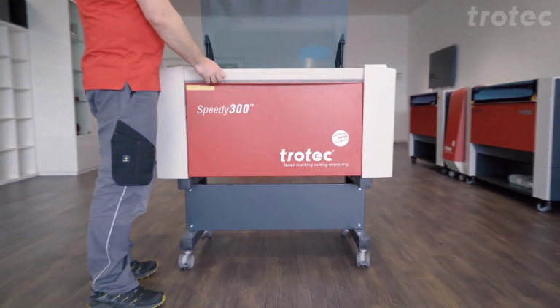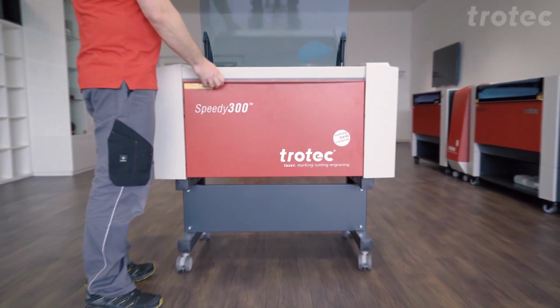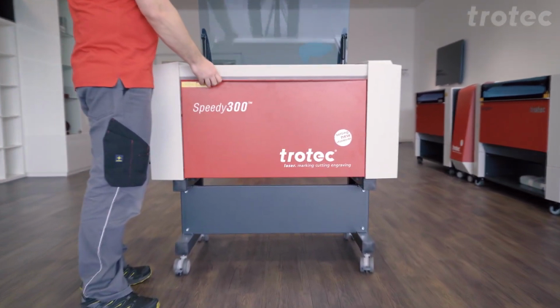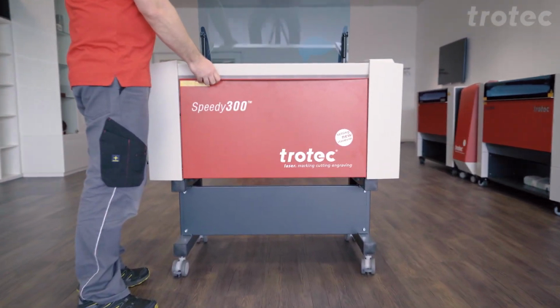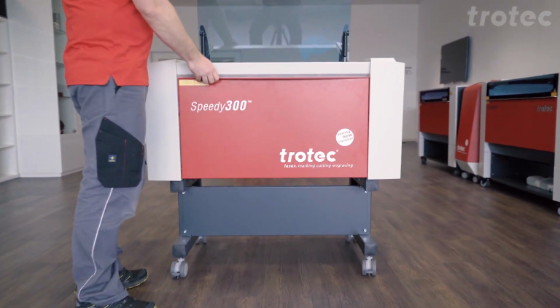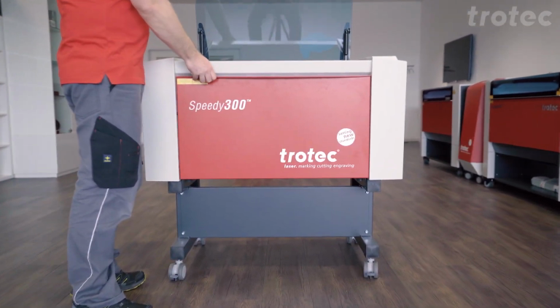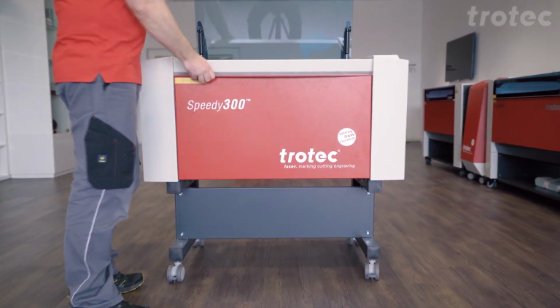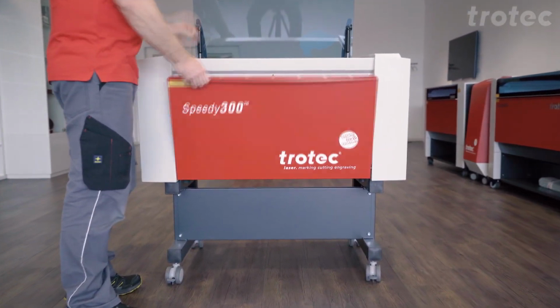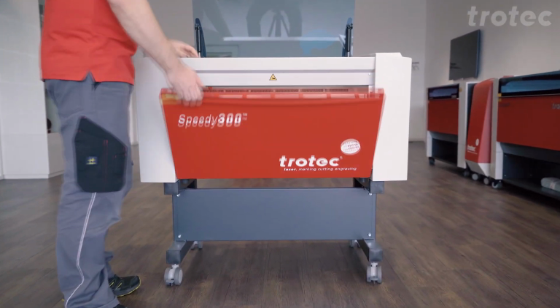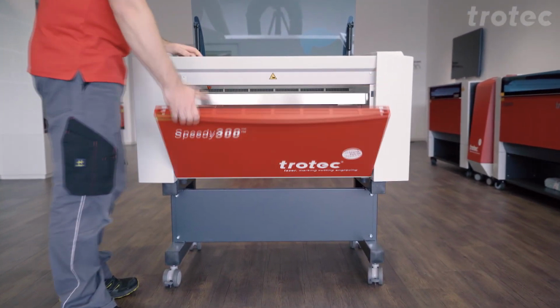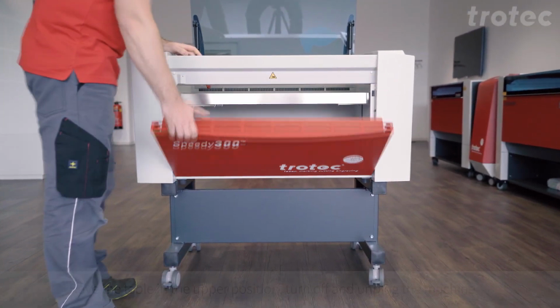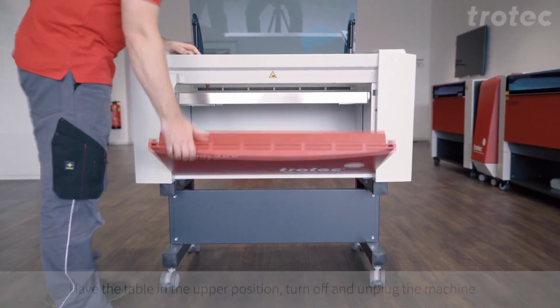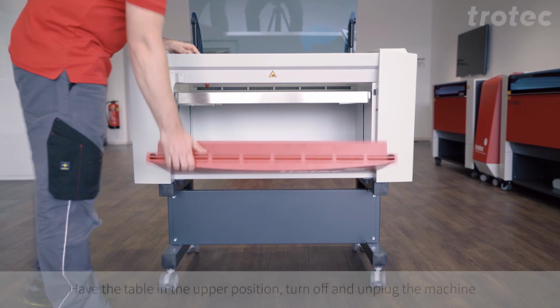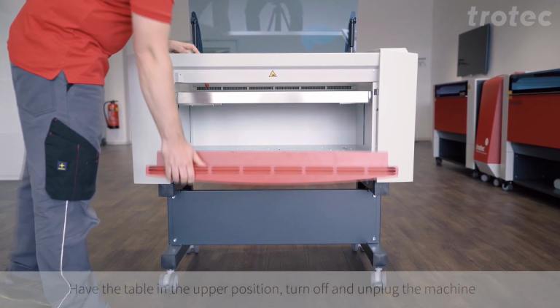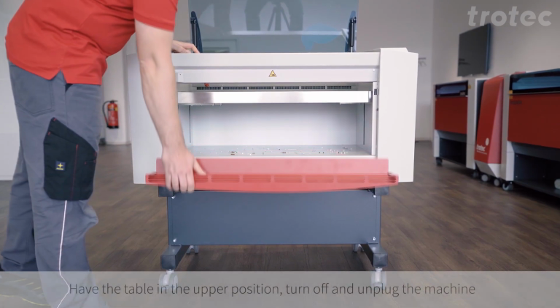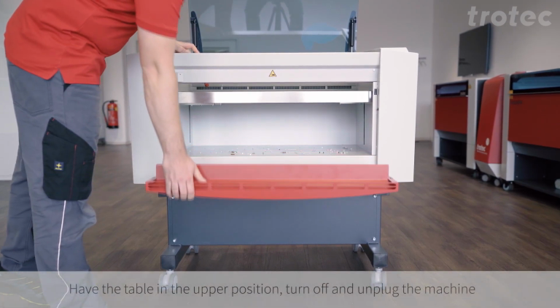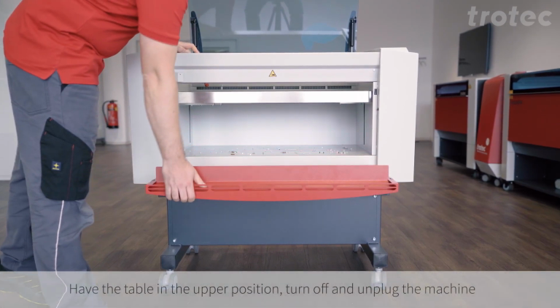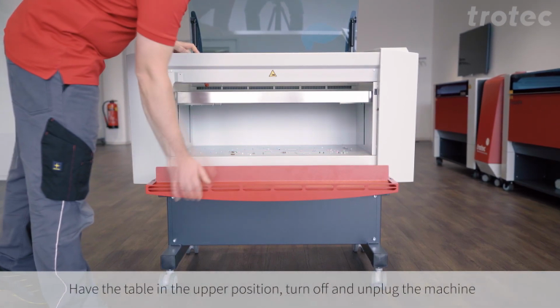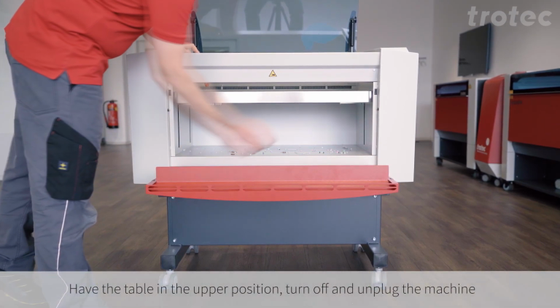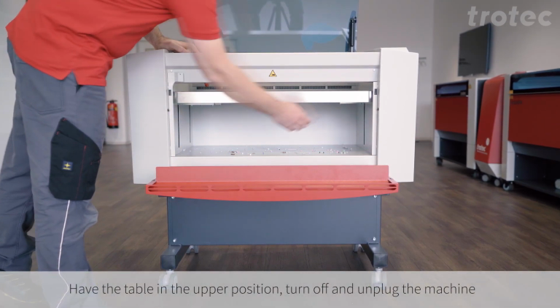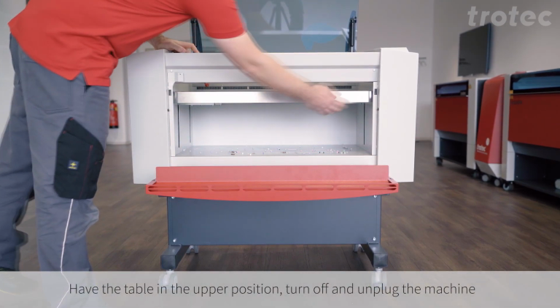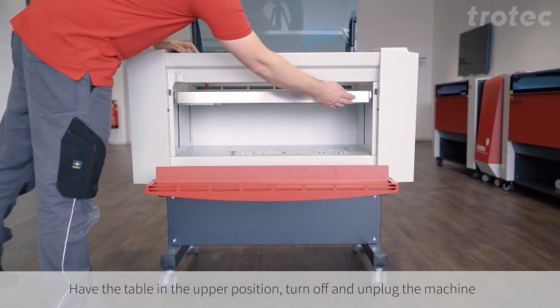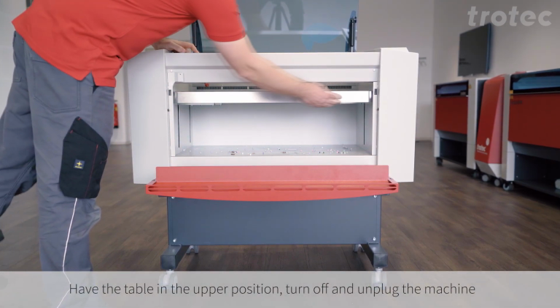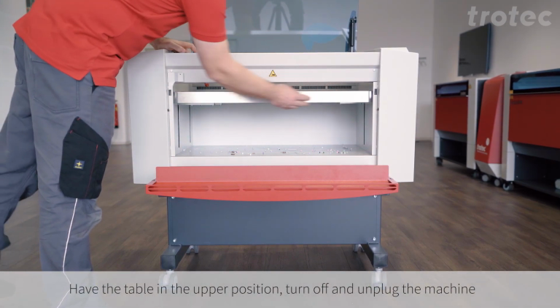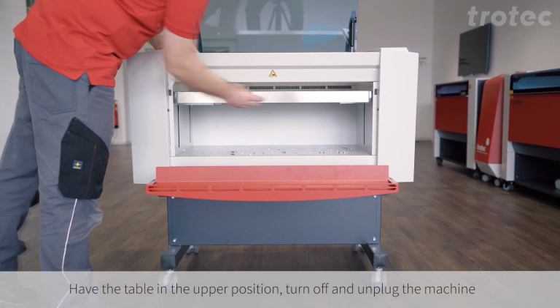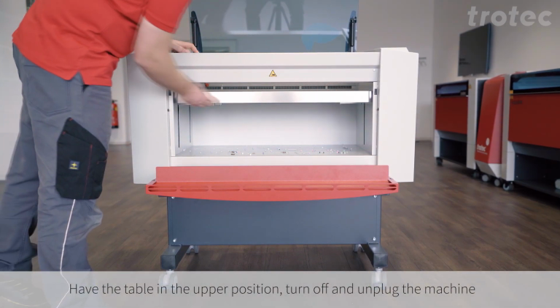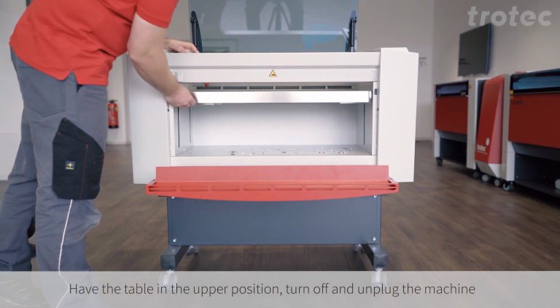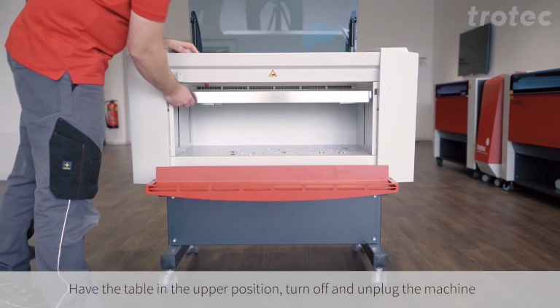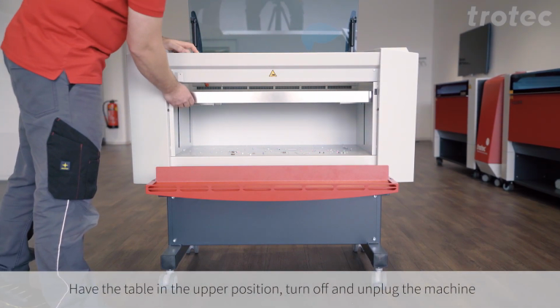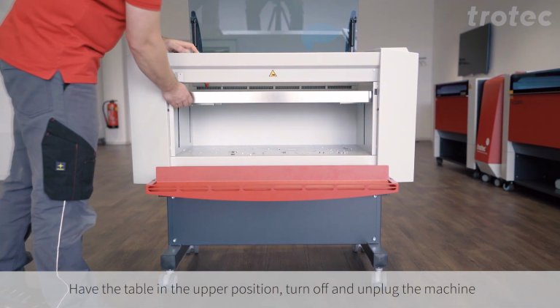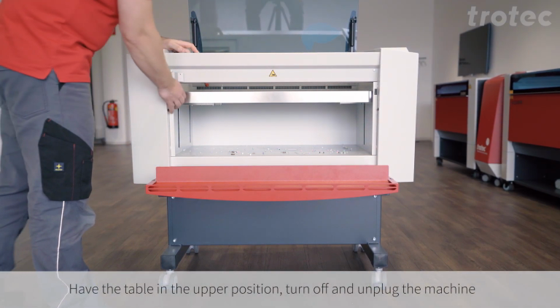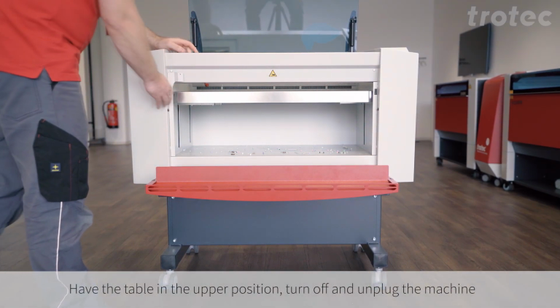Begin by raising the table as high as possible, then turn off and unplug the machine.